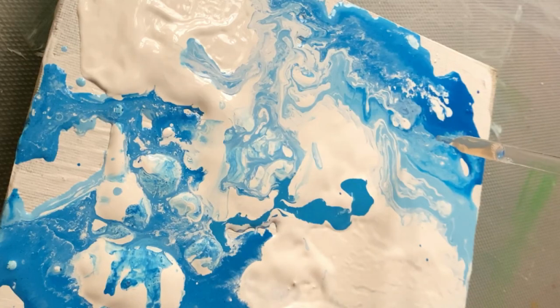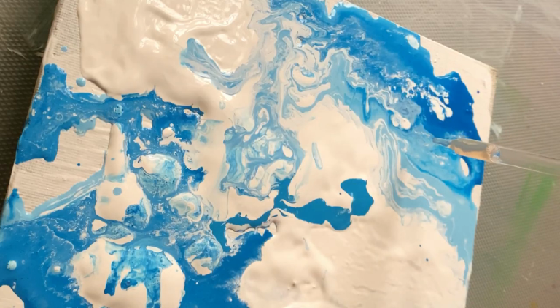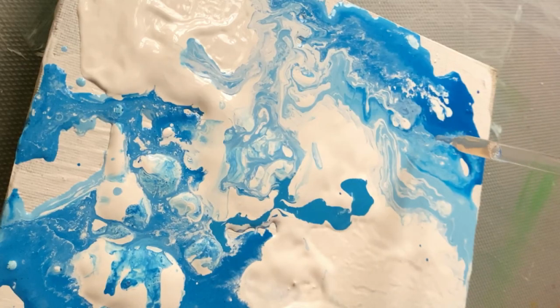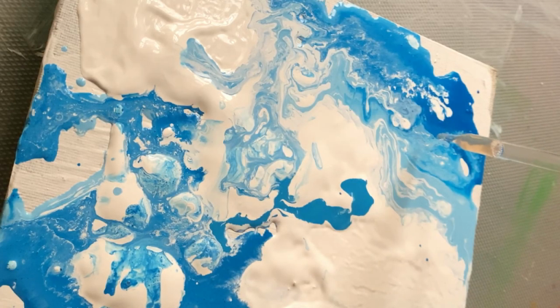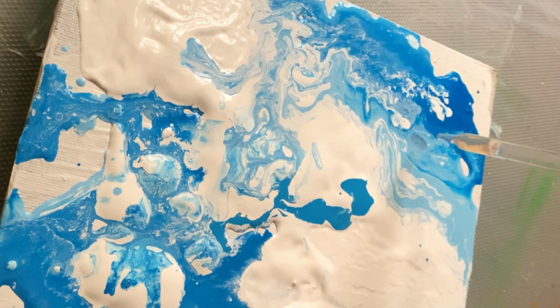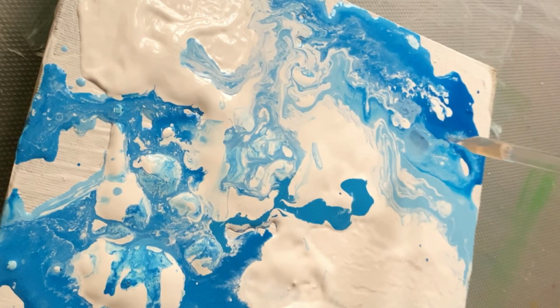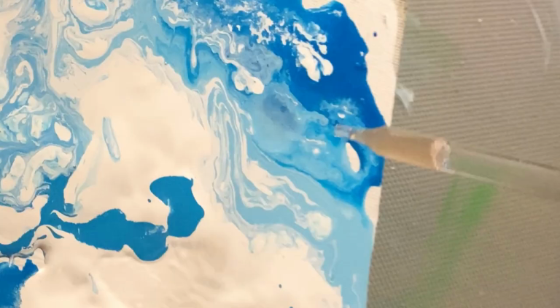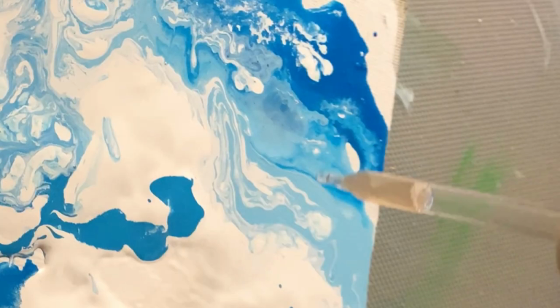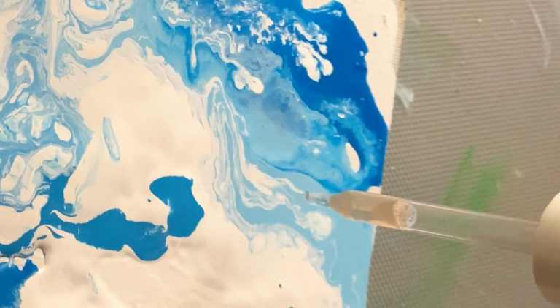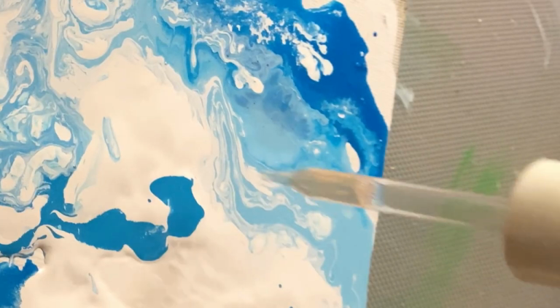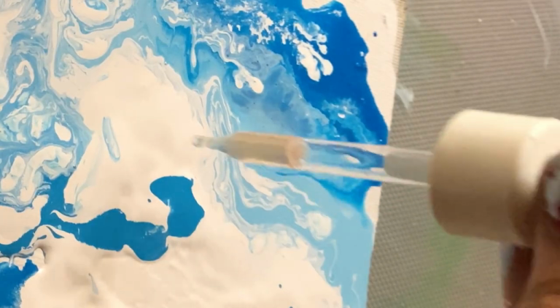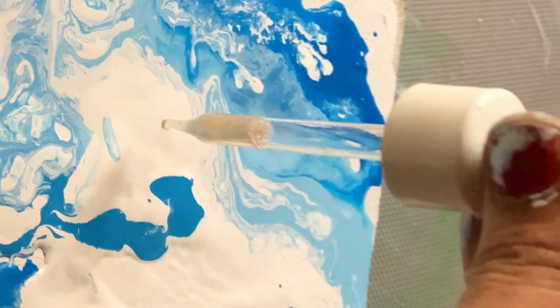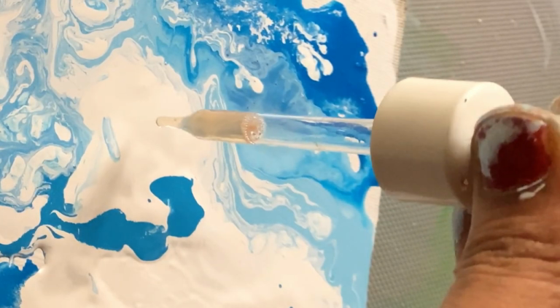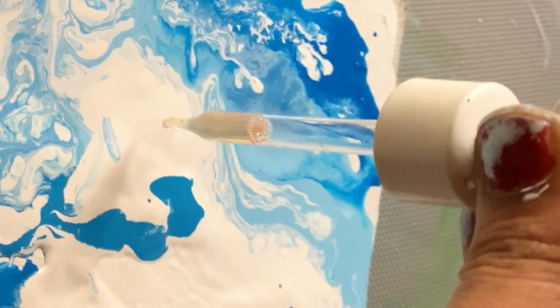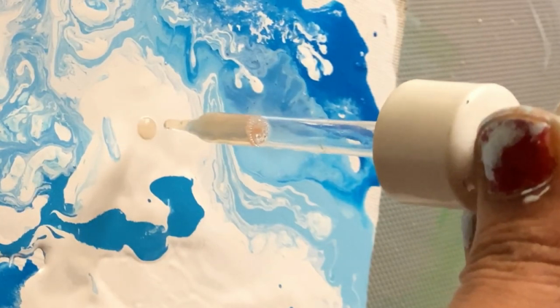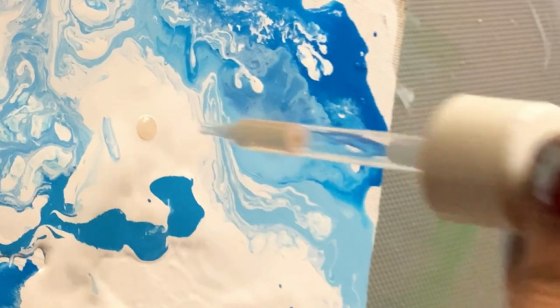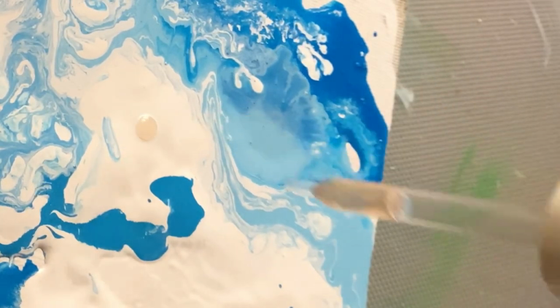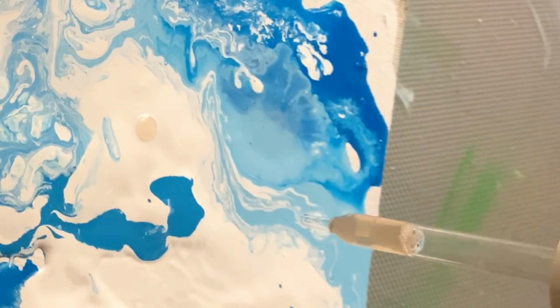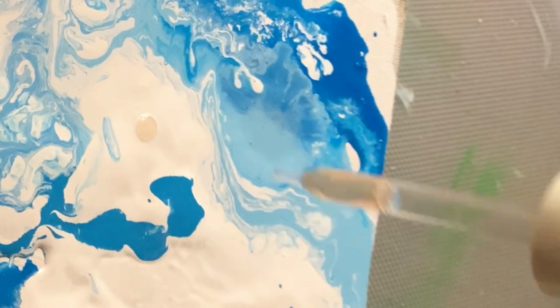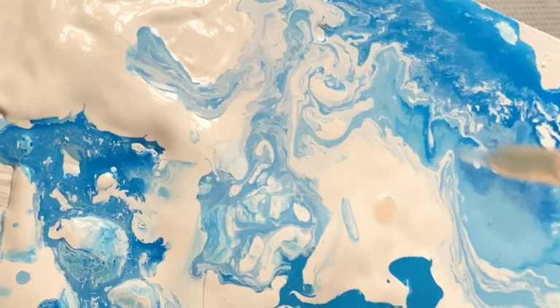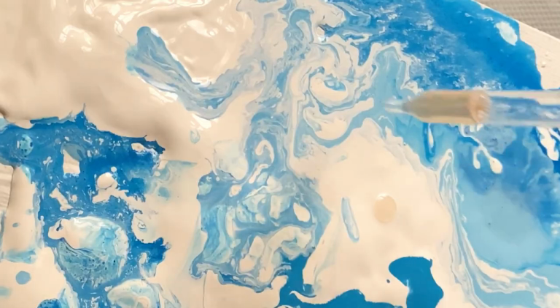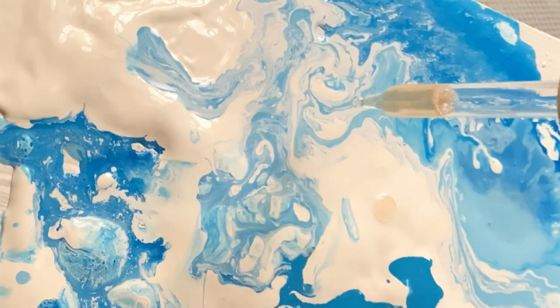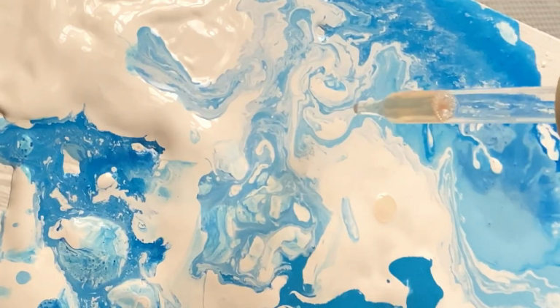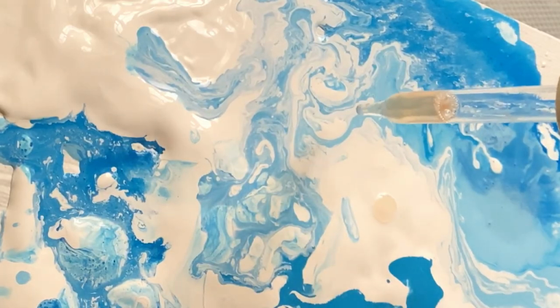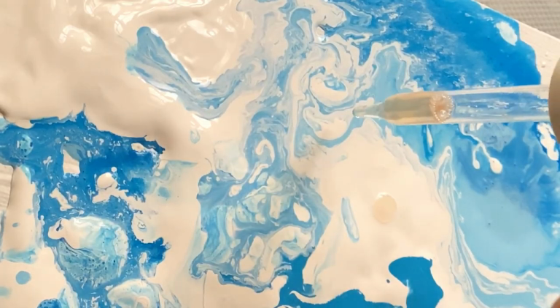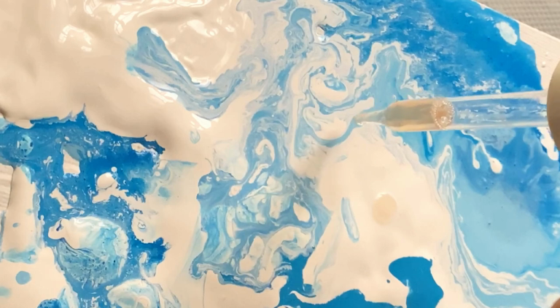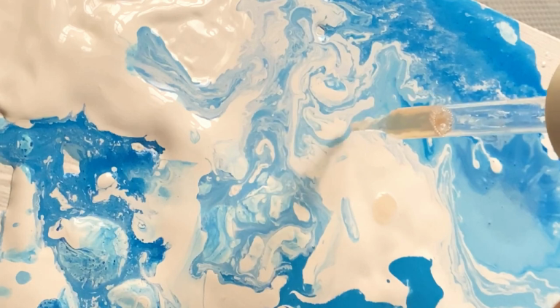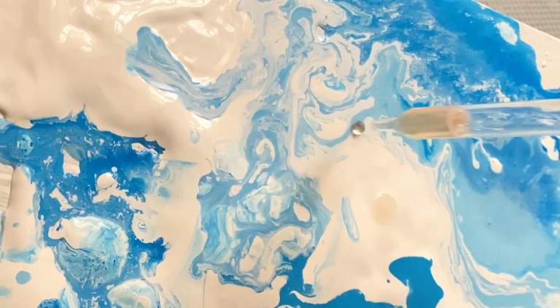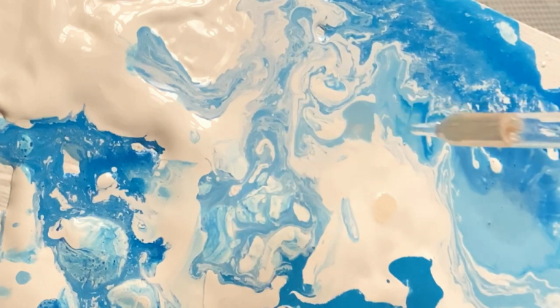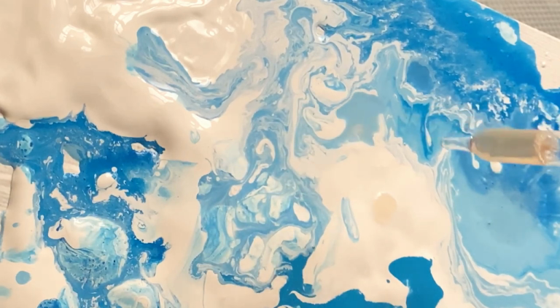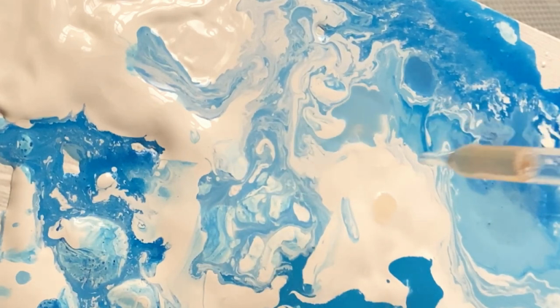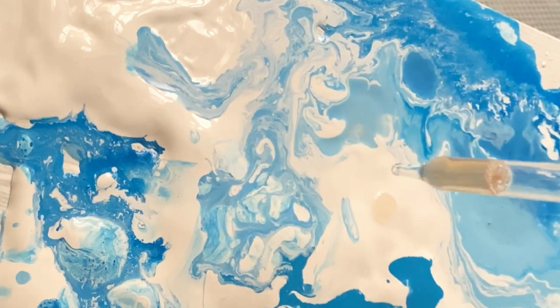And here comes the rubbing alcohol. I love the effect it gives.